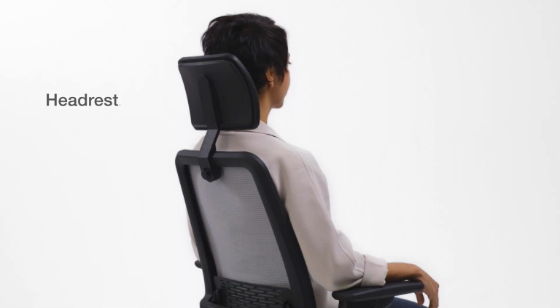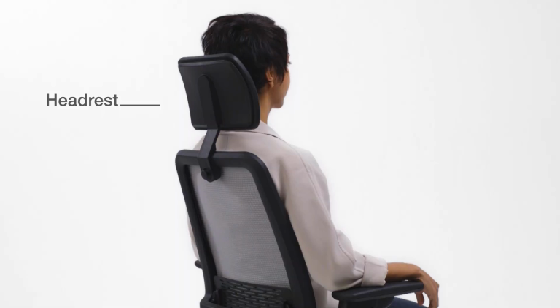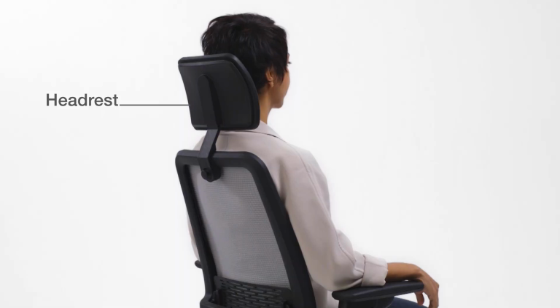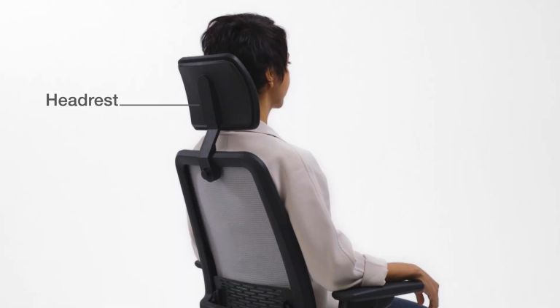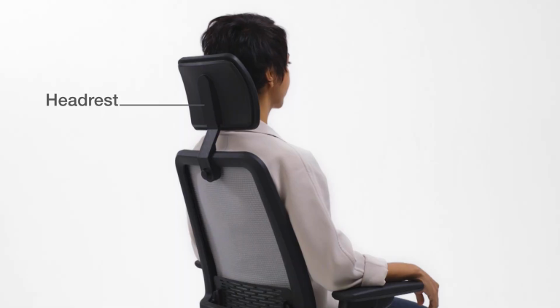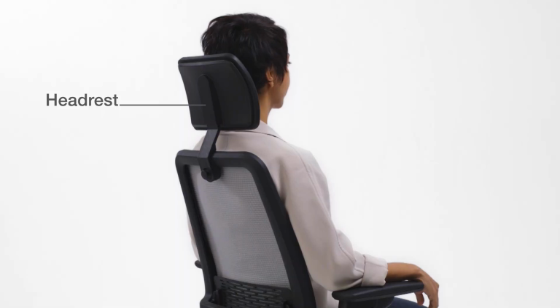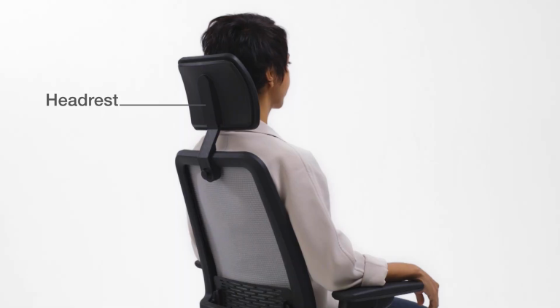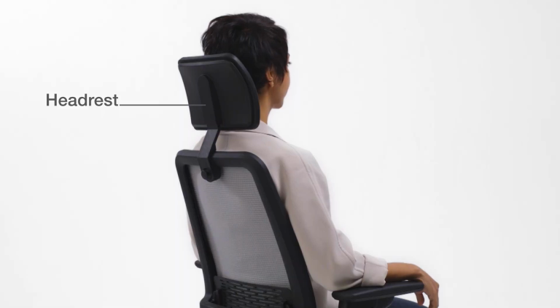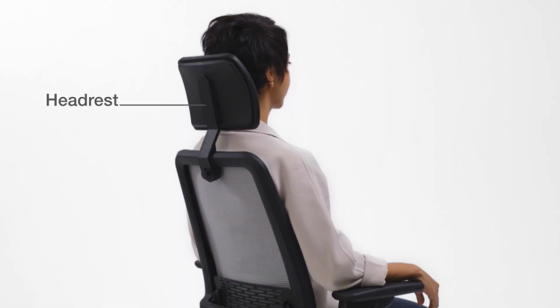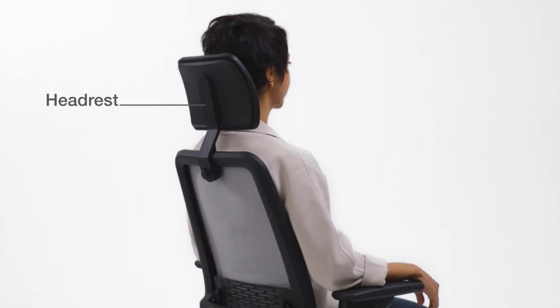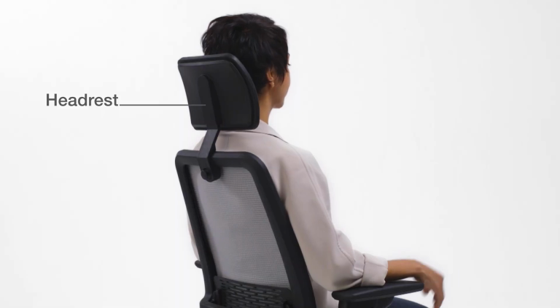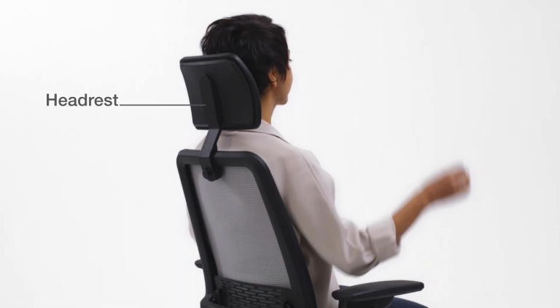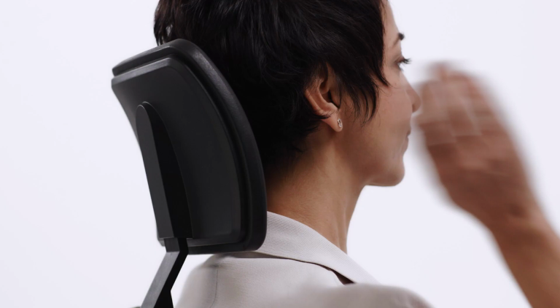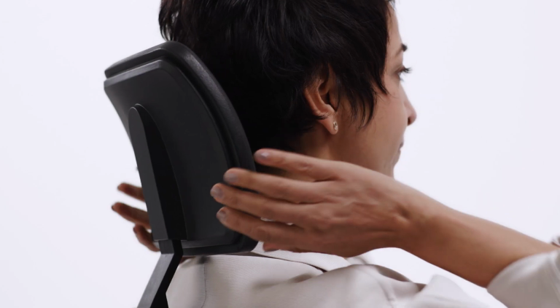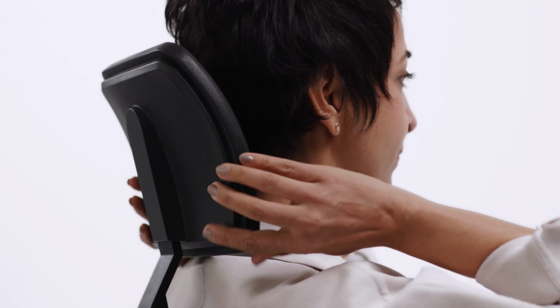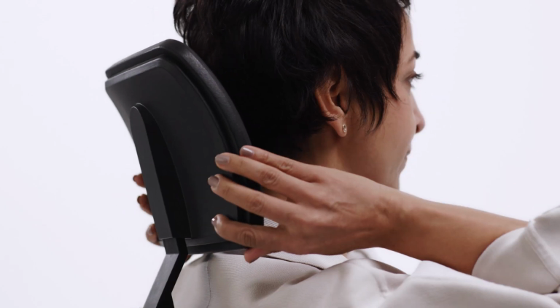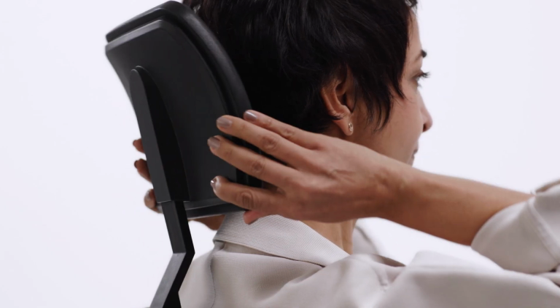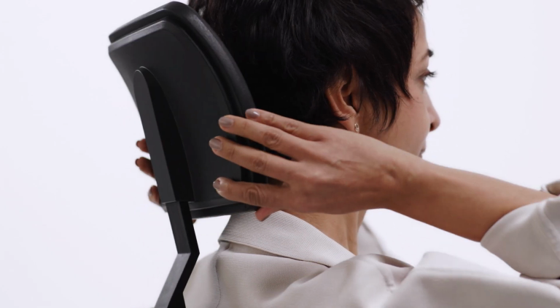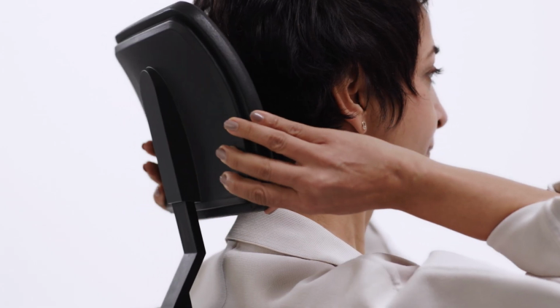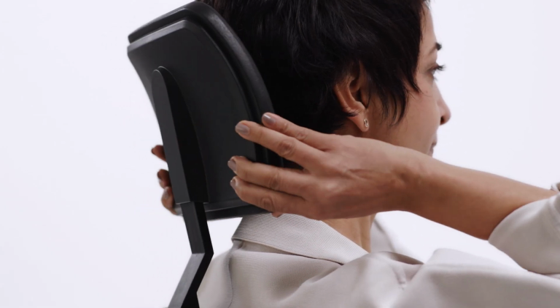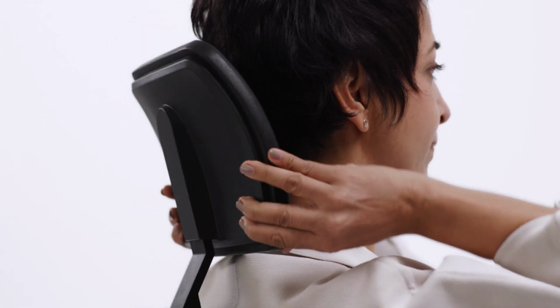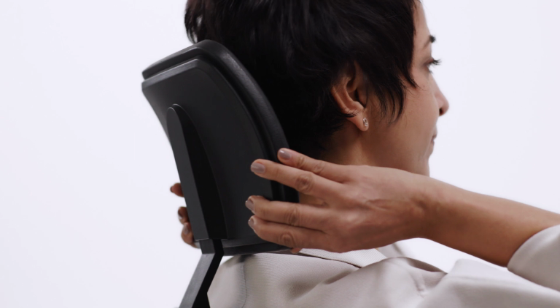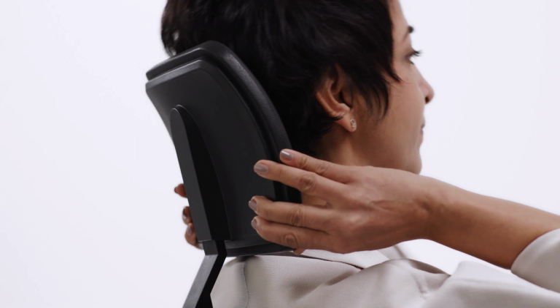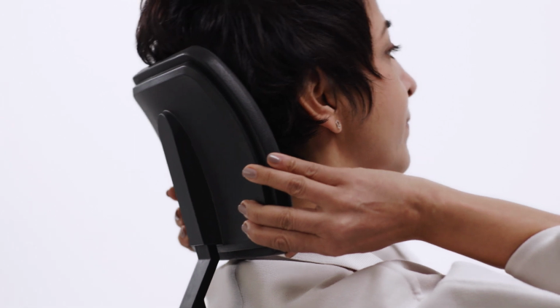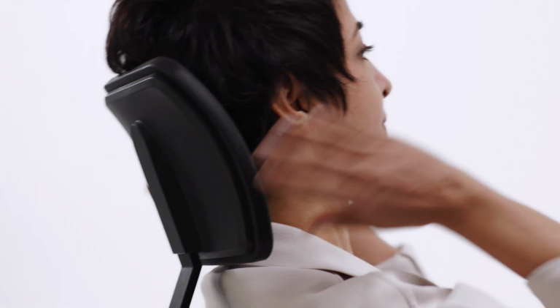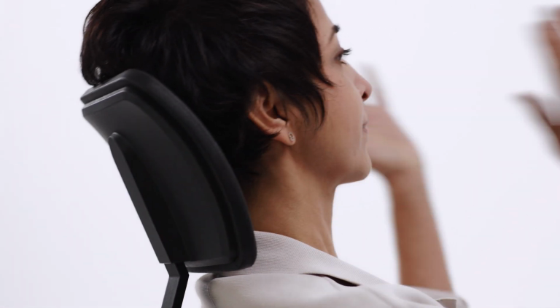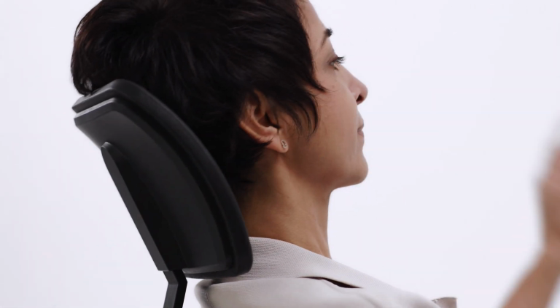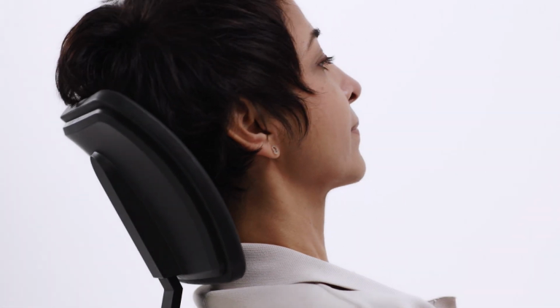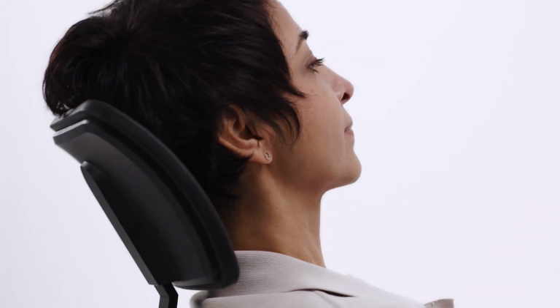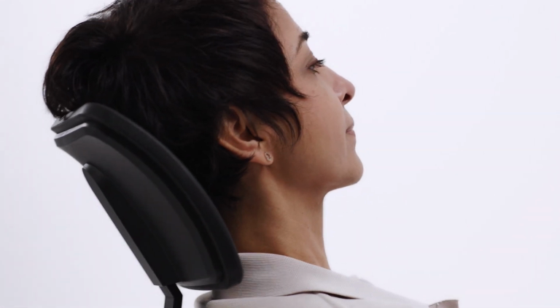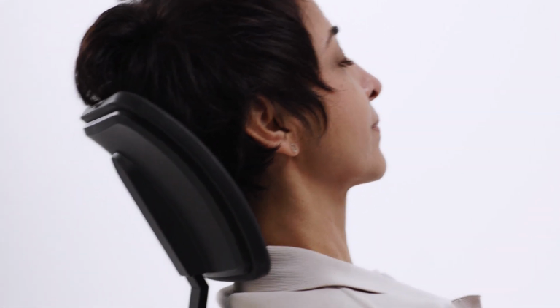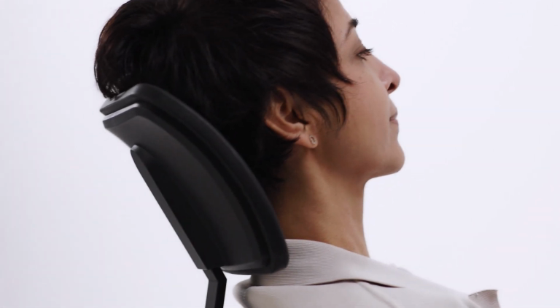To adjust the headrest, grasp the headrest and move it up or down to adjust the height.